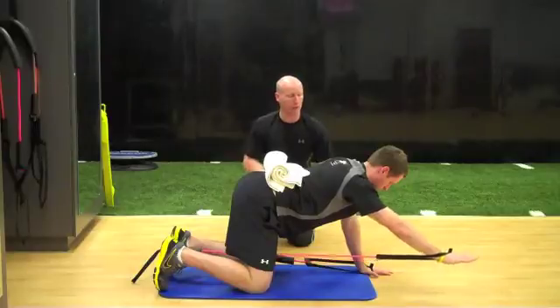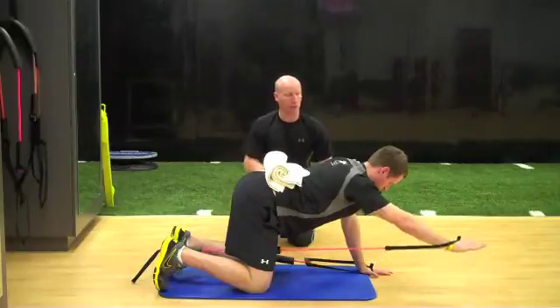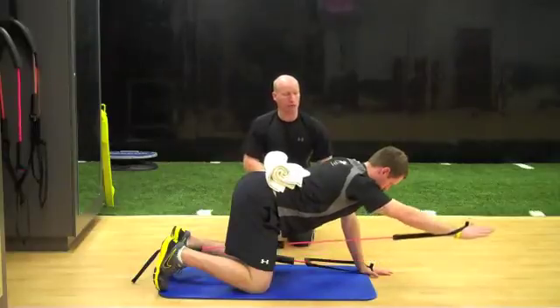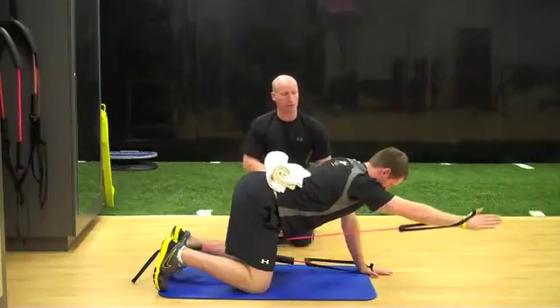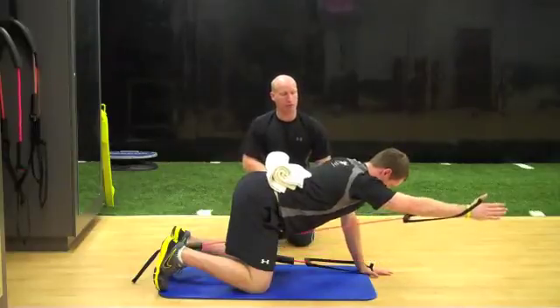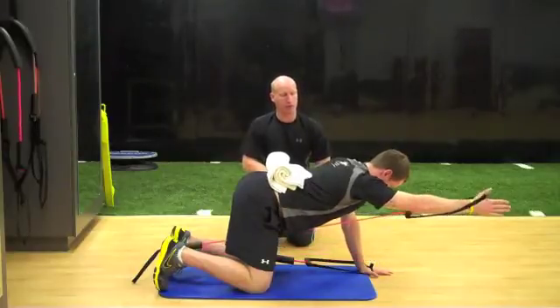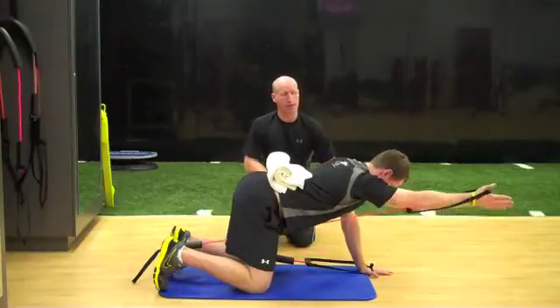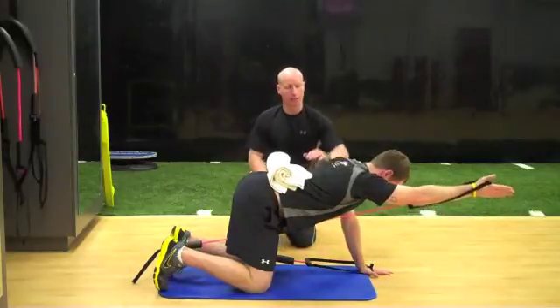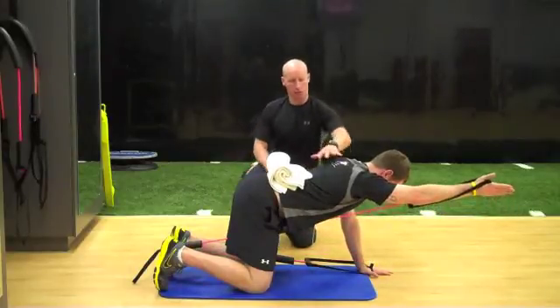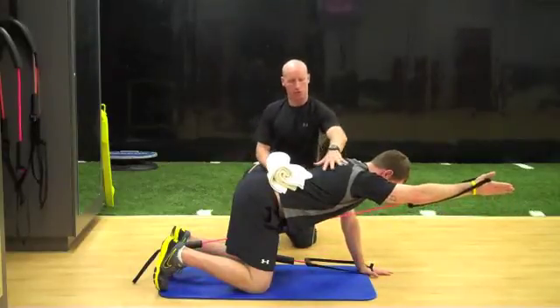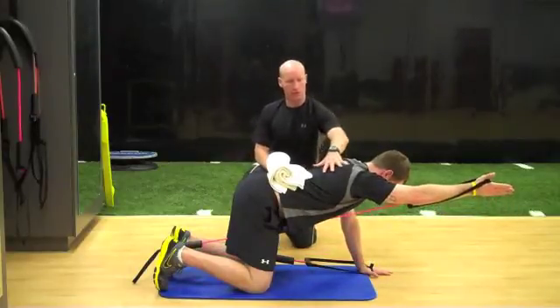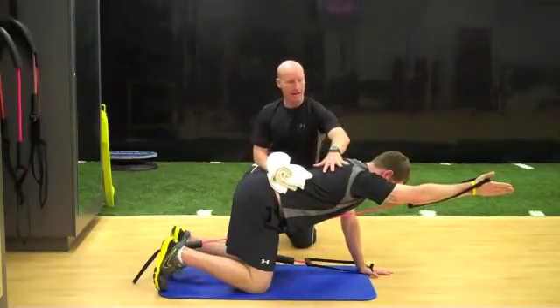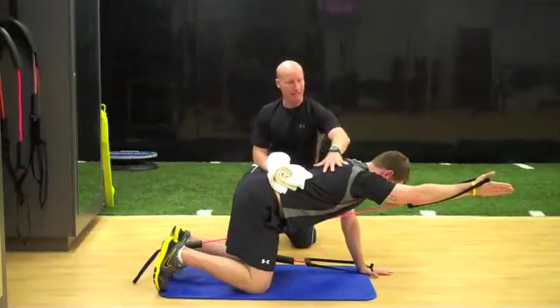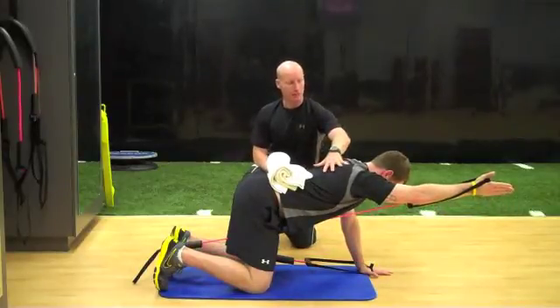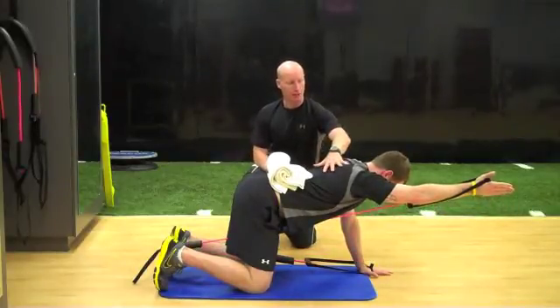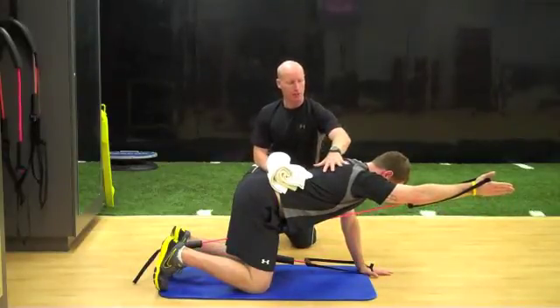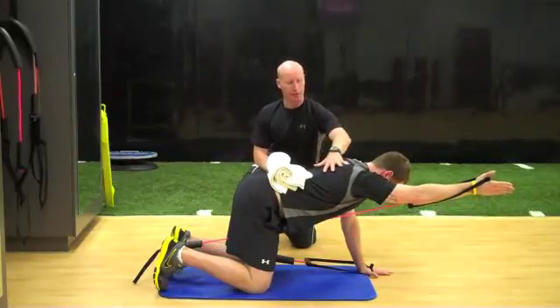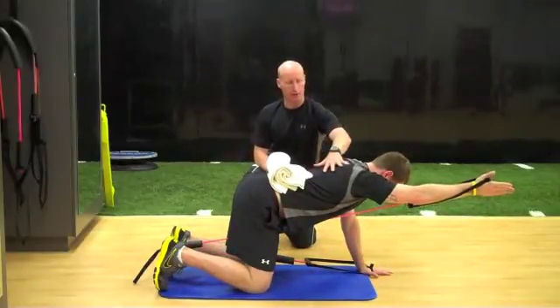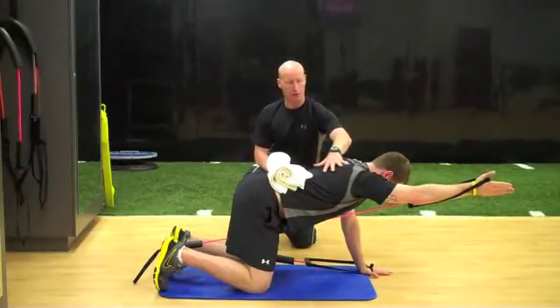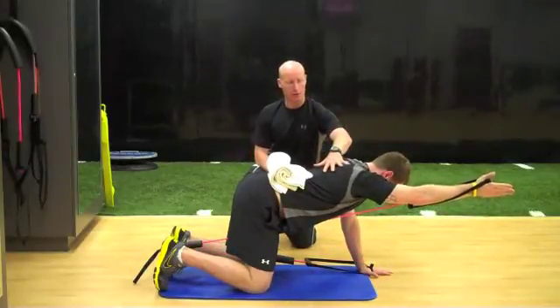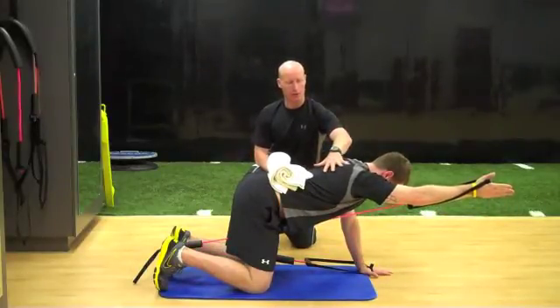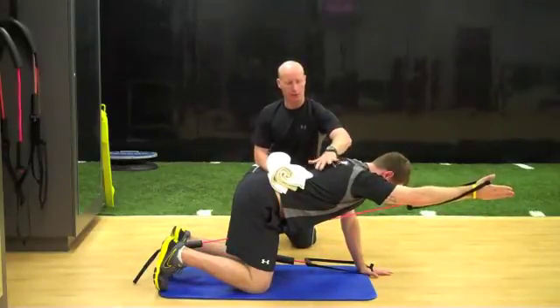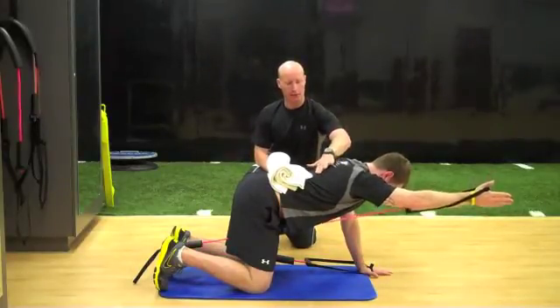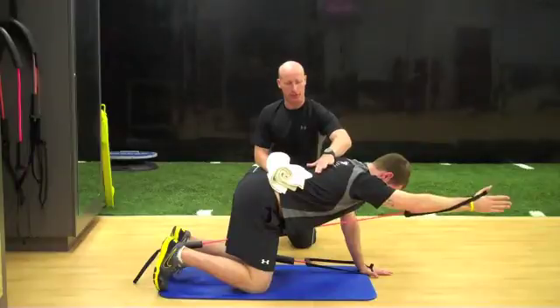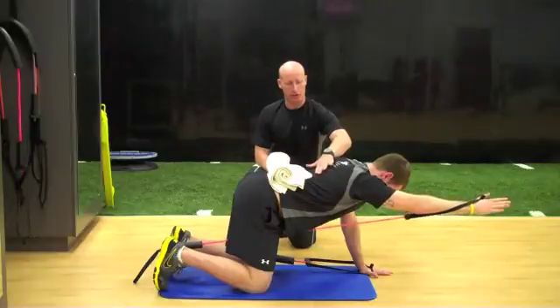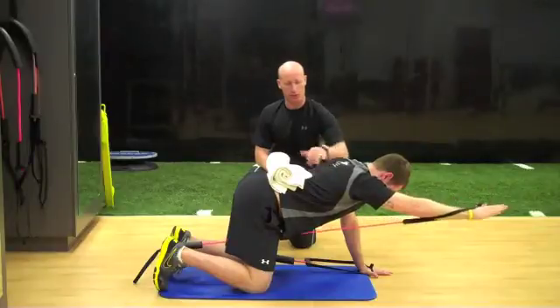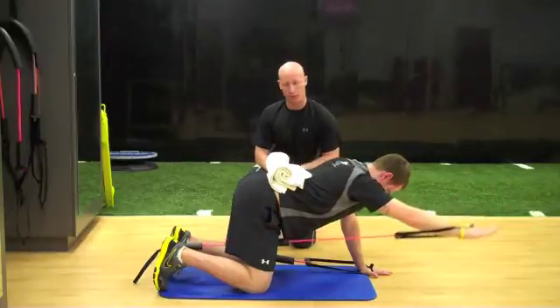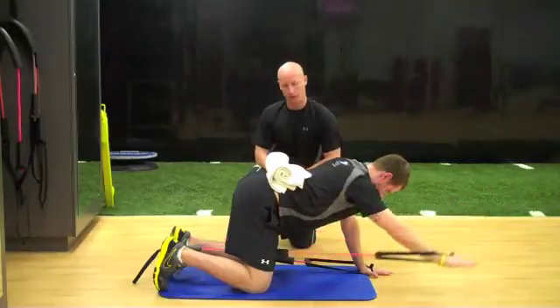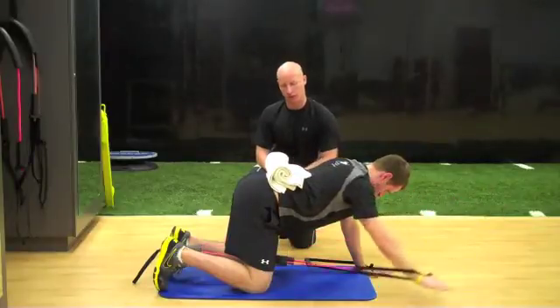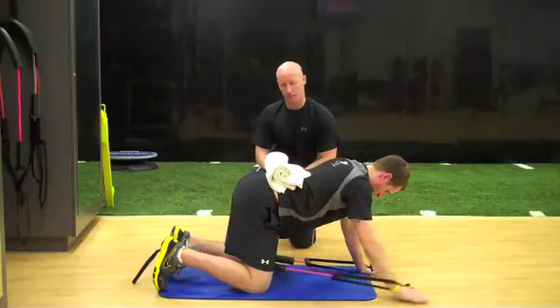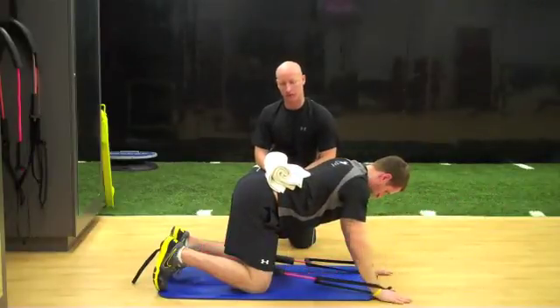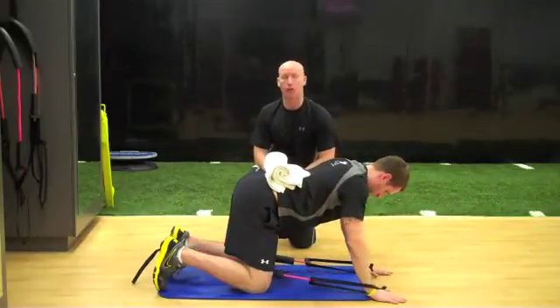So he's reaching first, keeping his shoulder down and back, and then rotating, lifting, holding two, three seconds, engaging lower glutes, and then back down again.